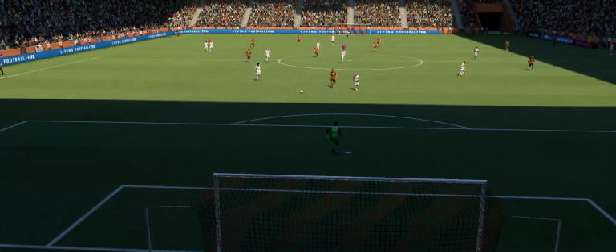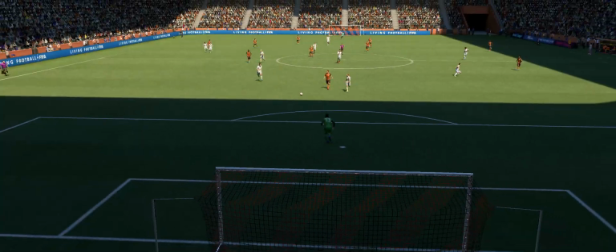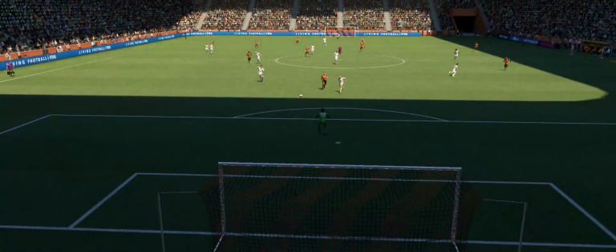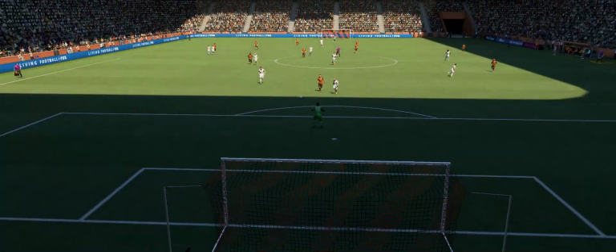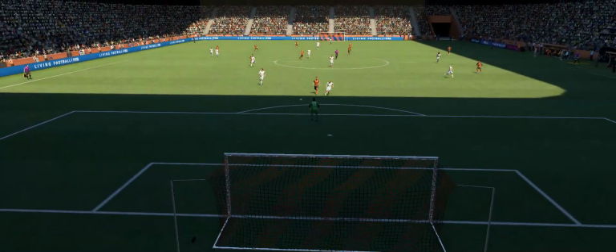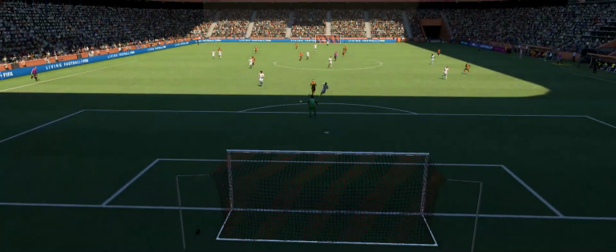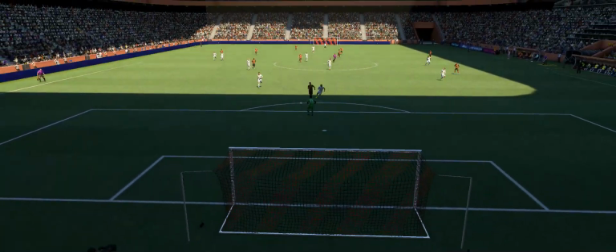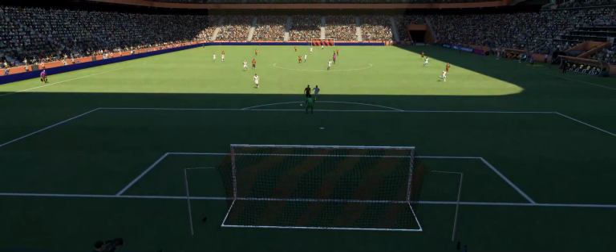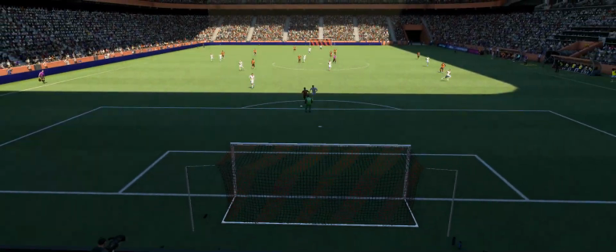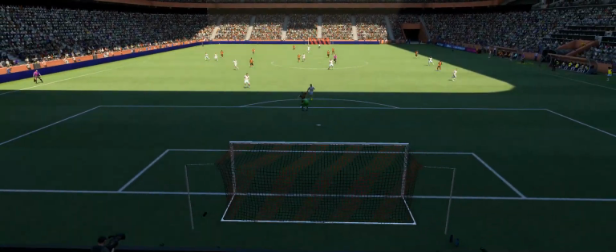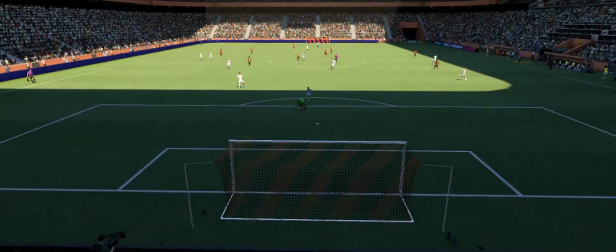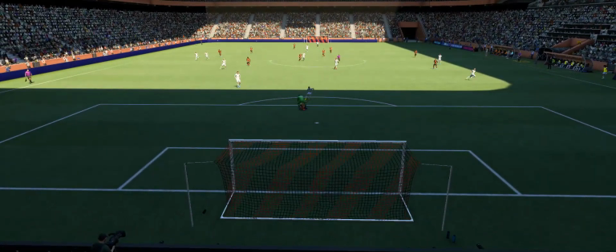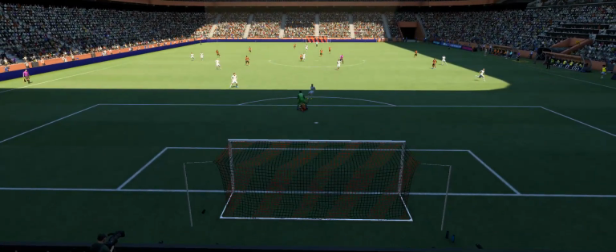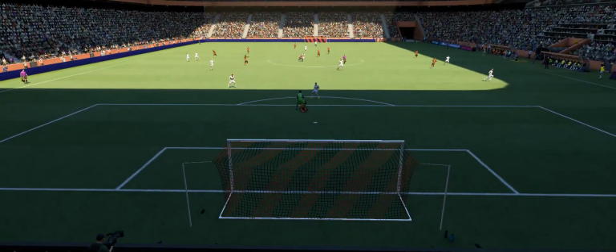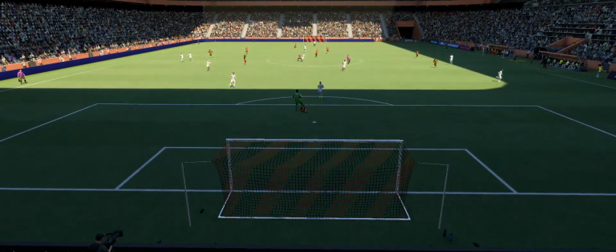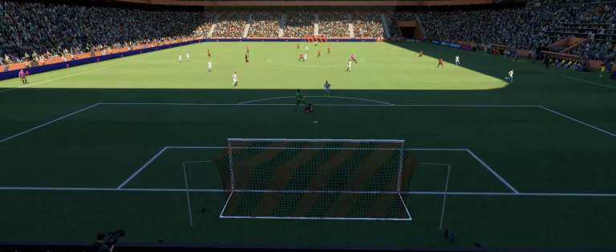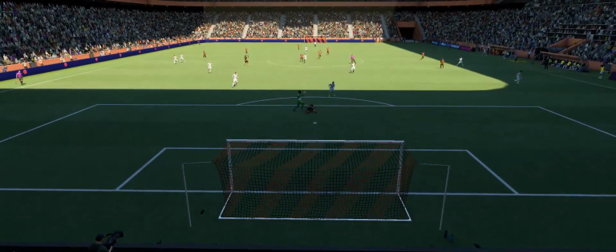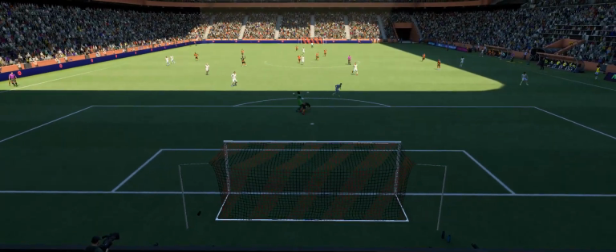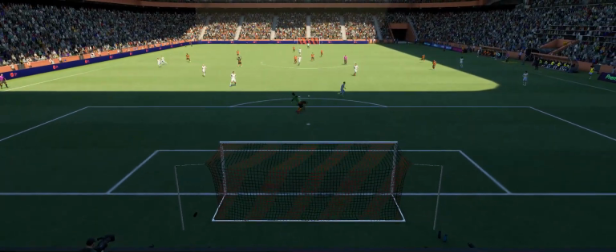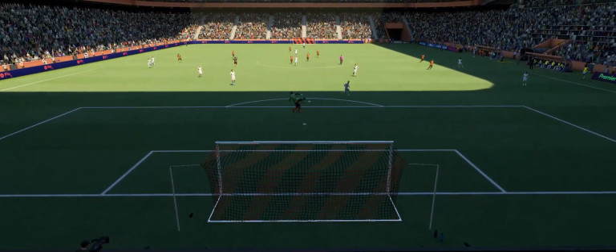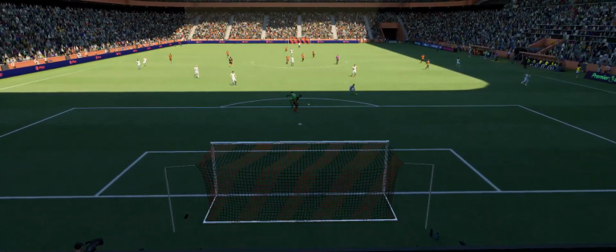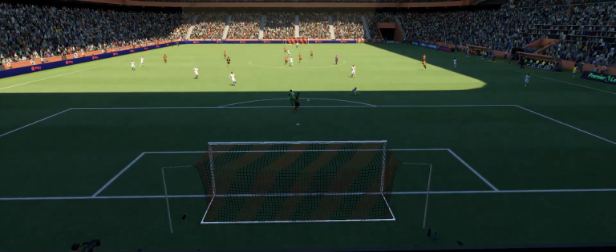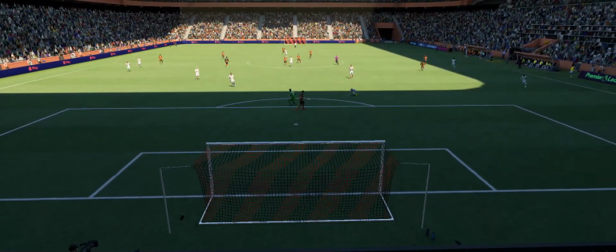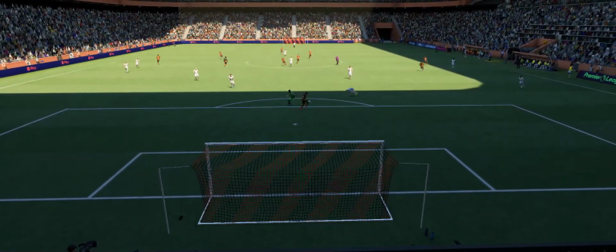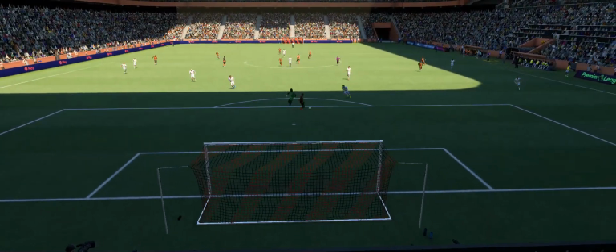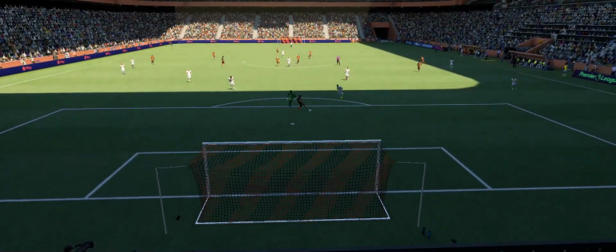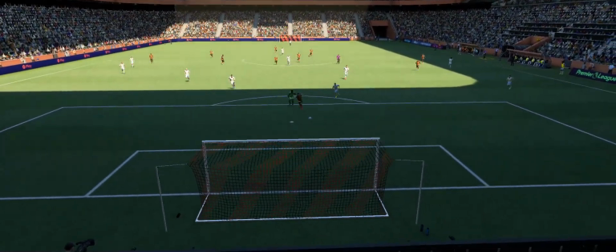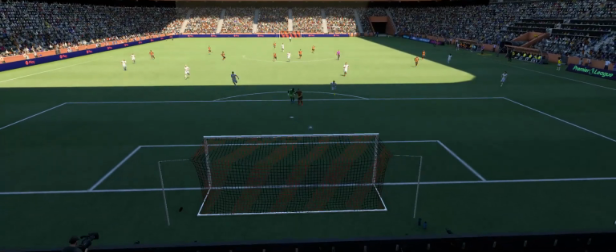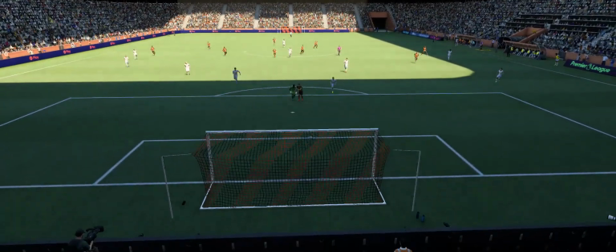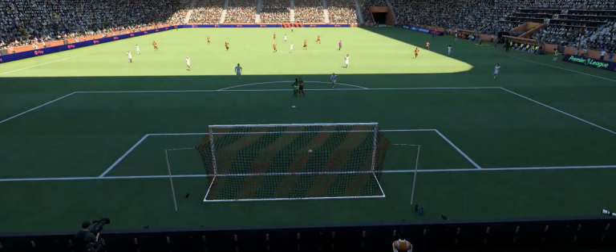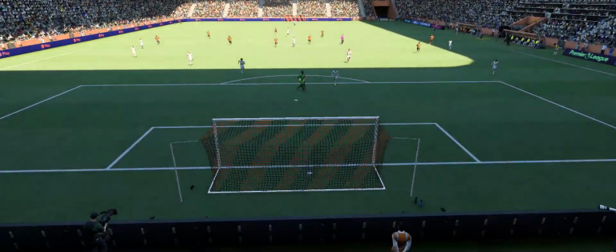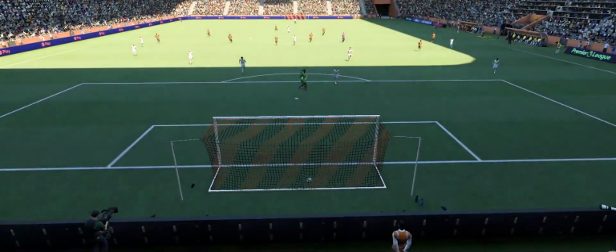Here it is again. It's an easy finish in the end, but what was the keeper thinking? That's a poor bit of defending.